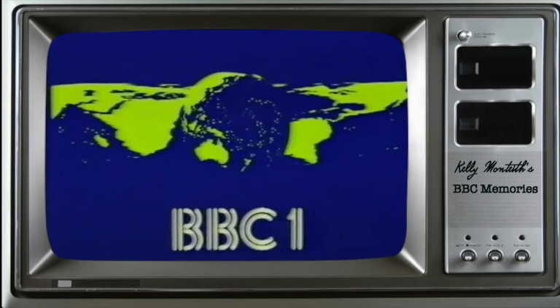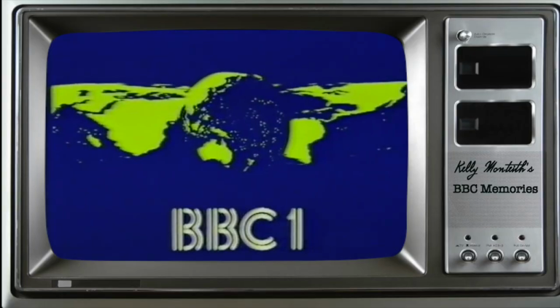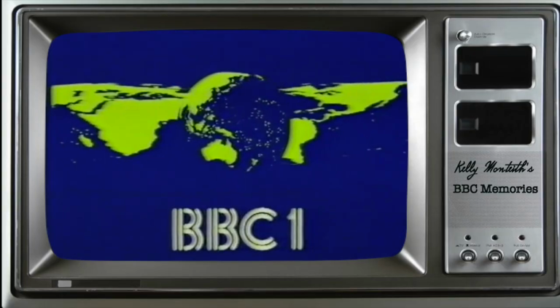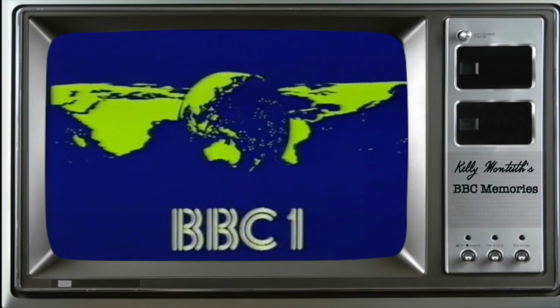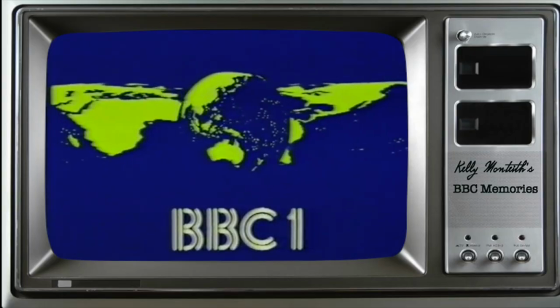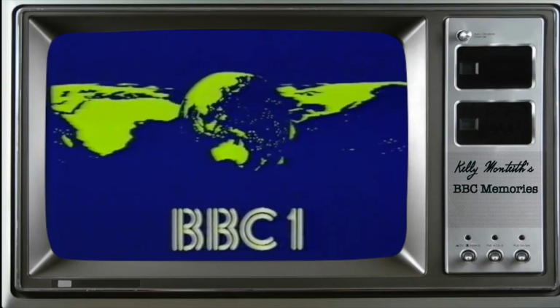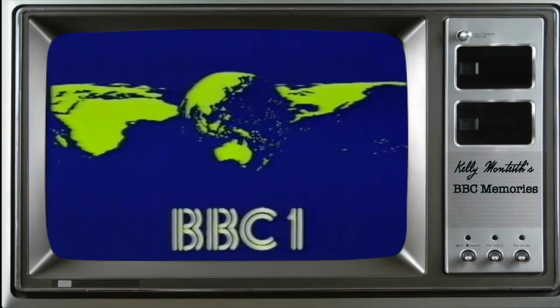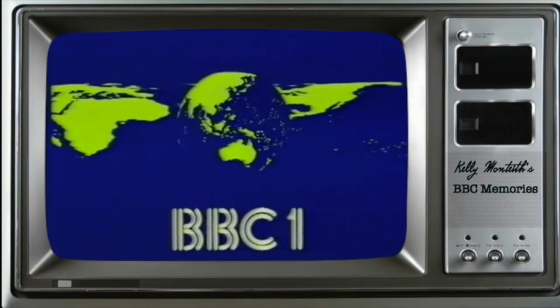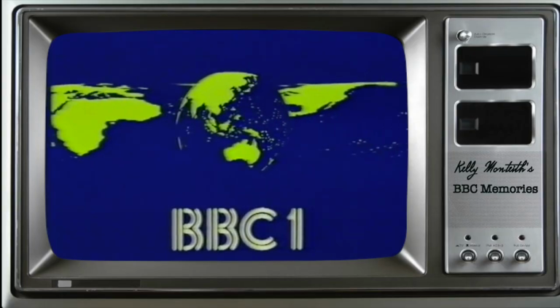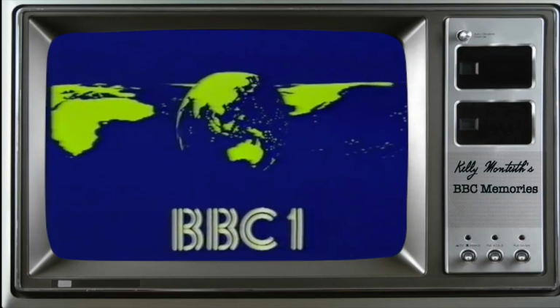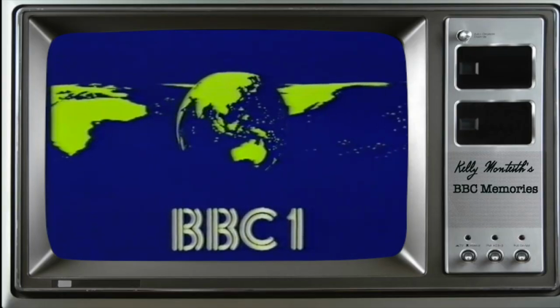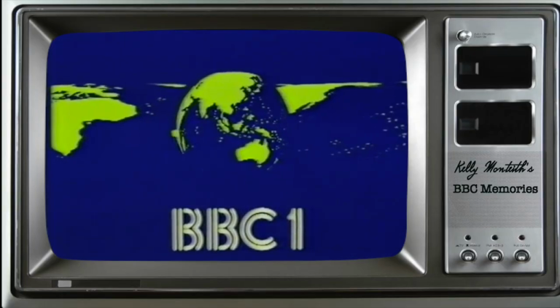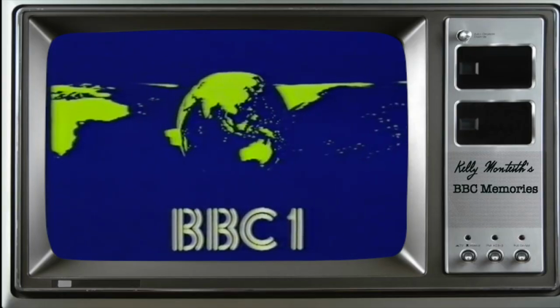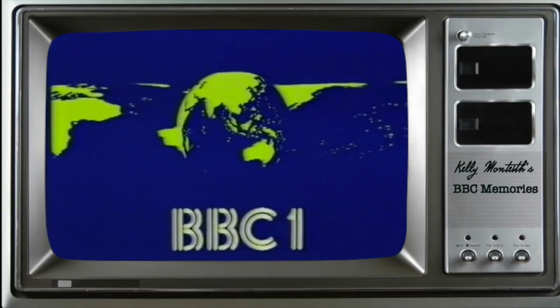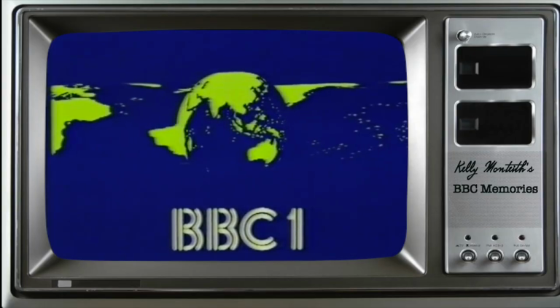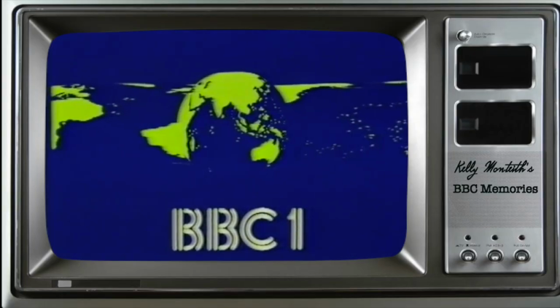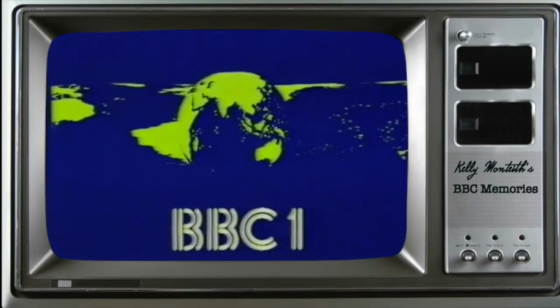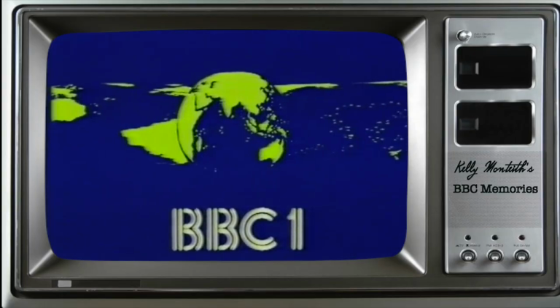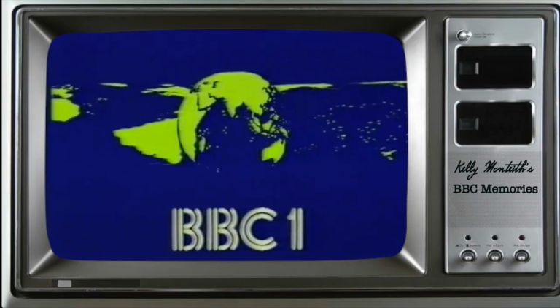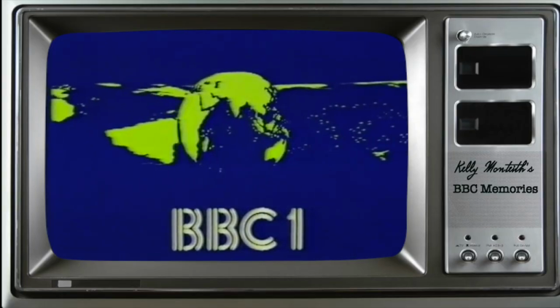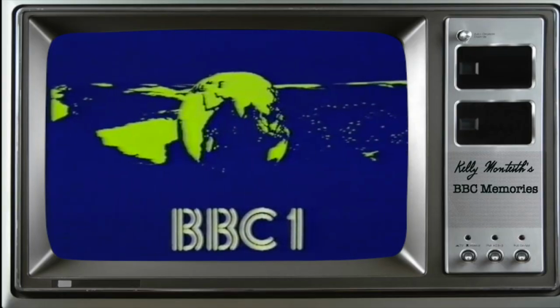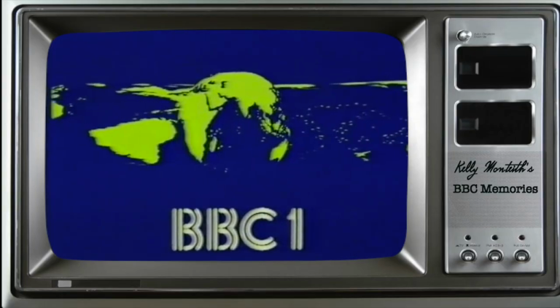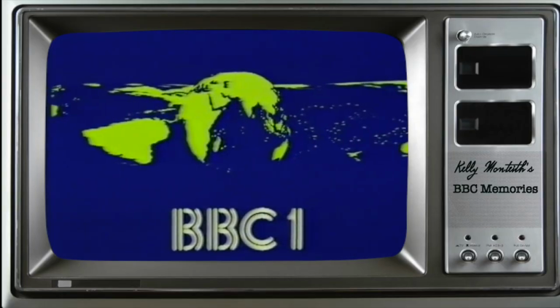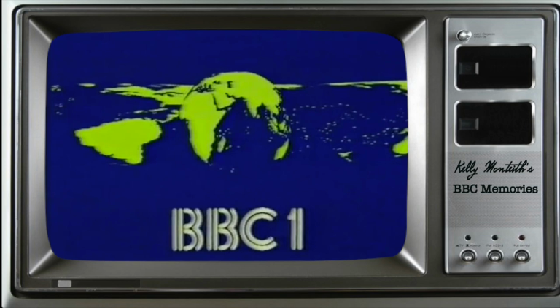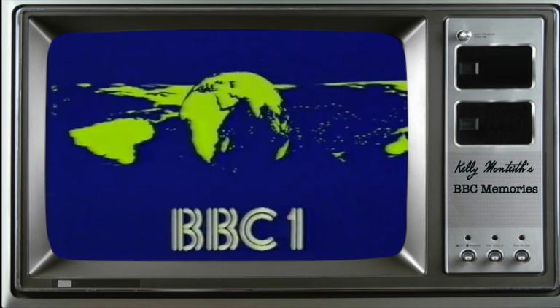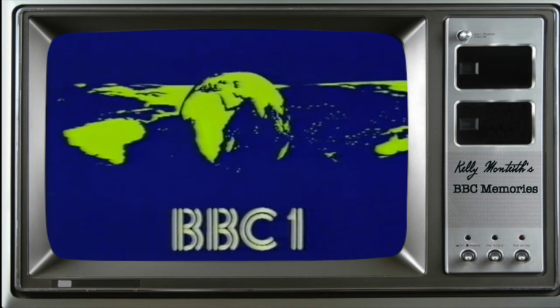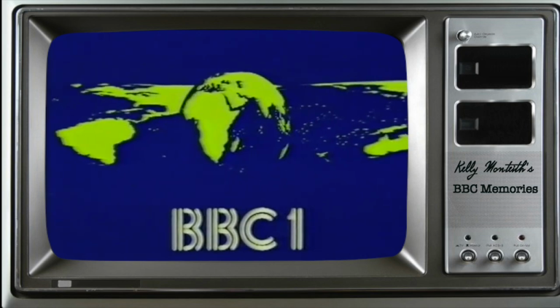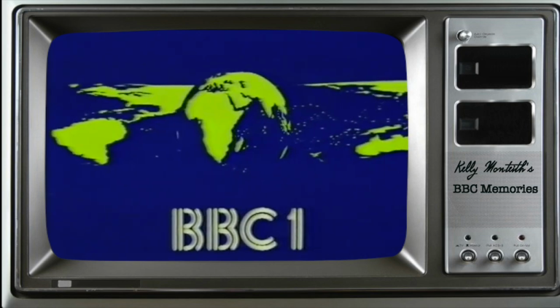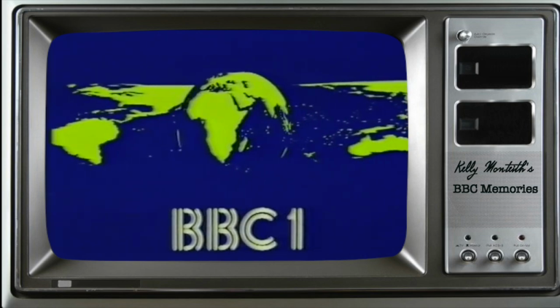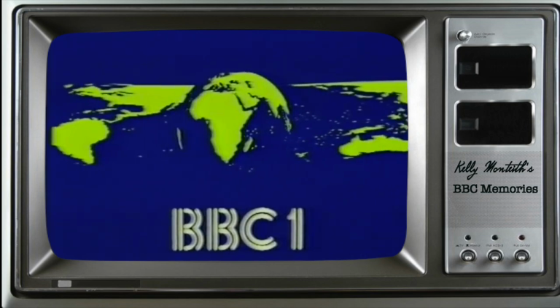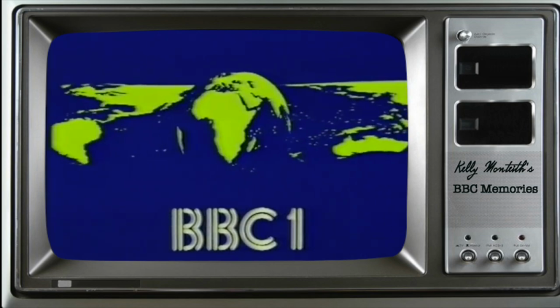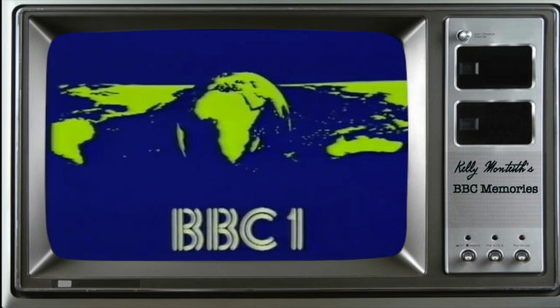First on BBC One, more wry observations on life as viewed by Kelly Monteith.